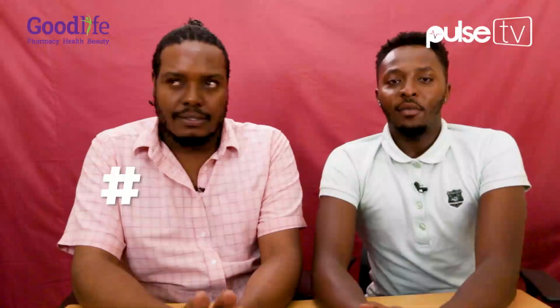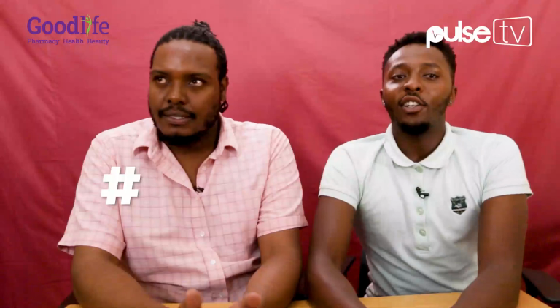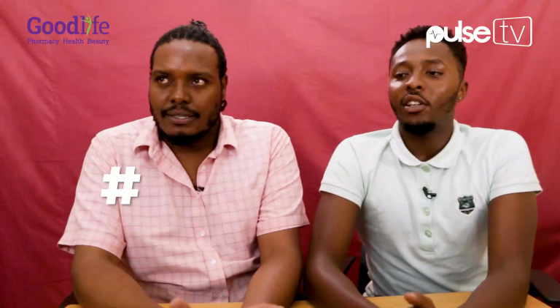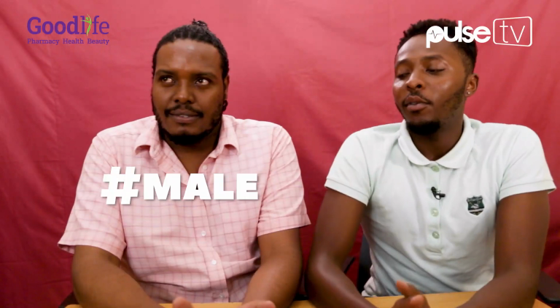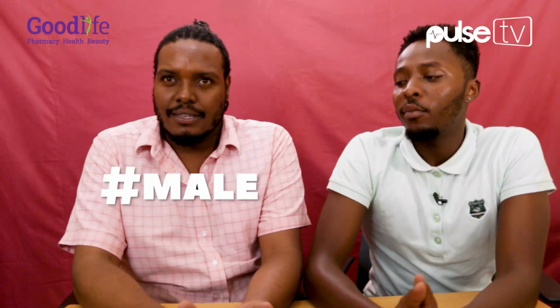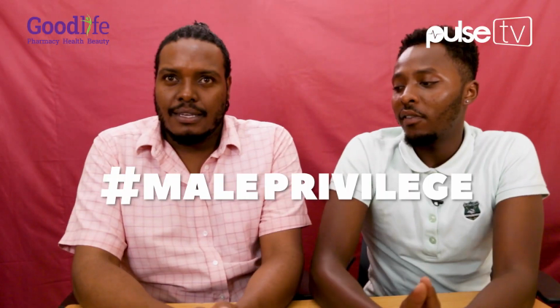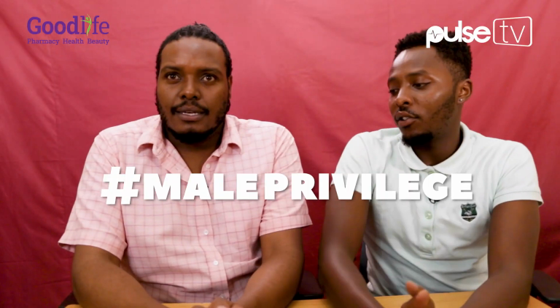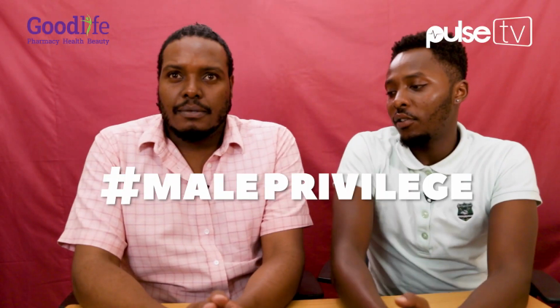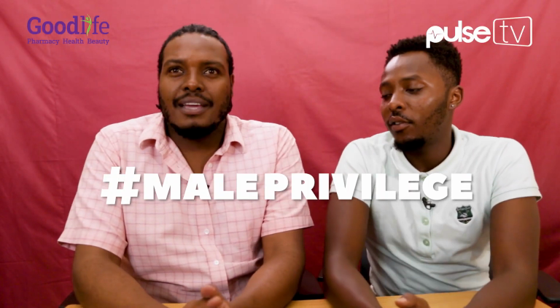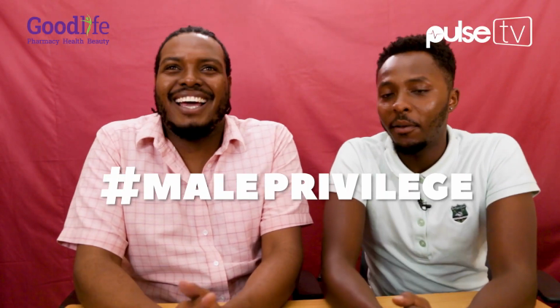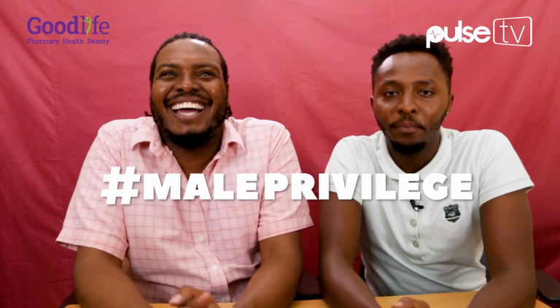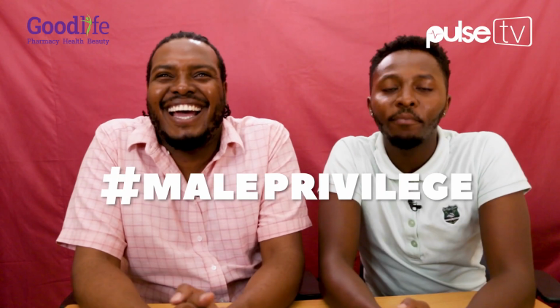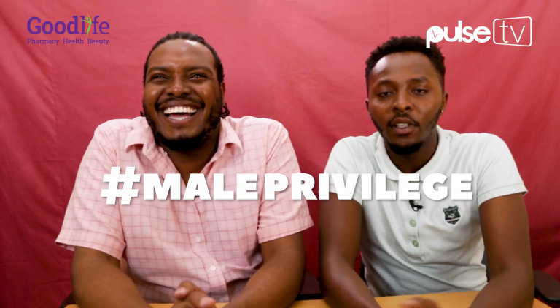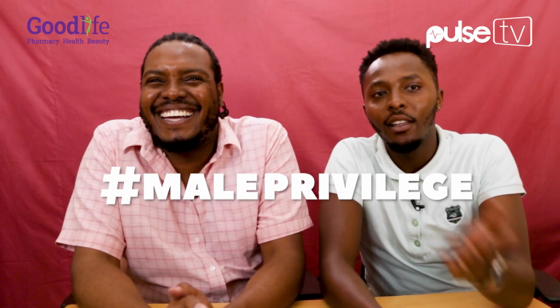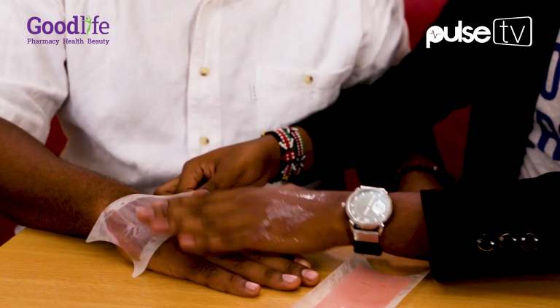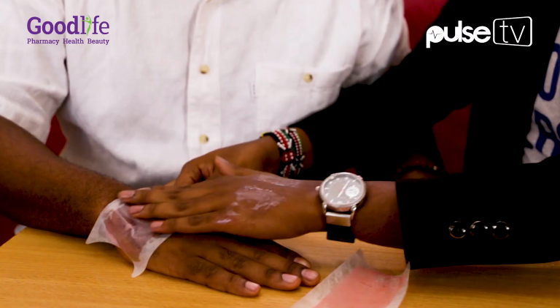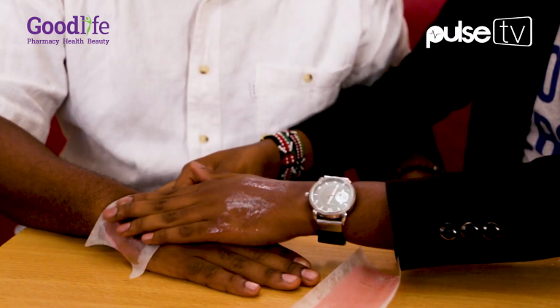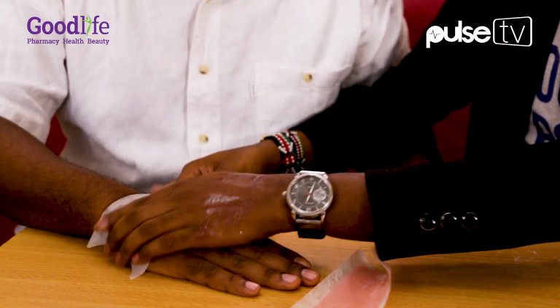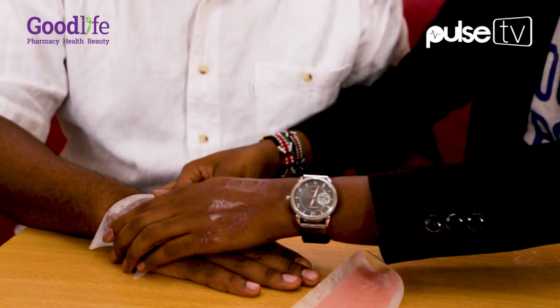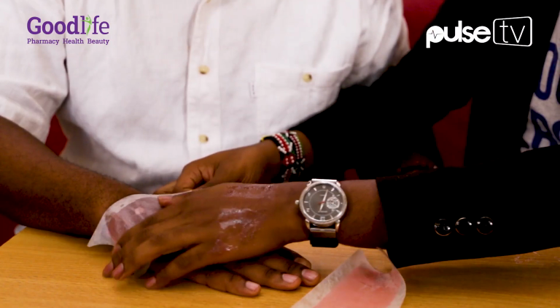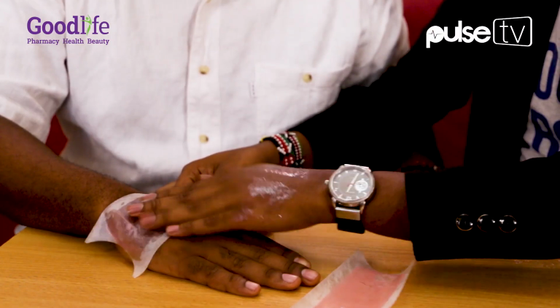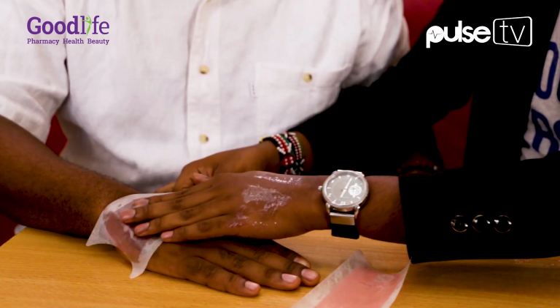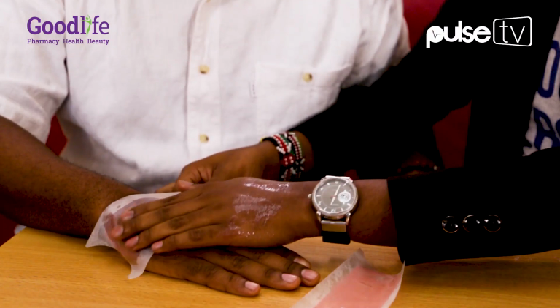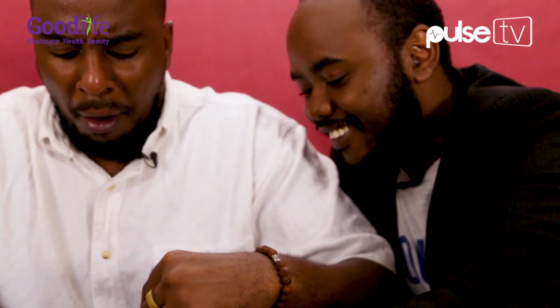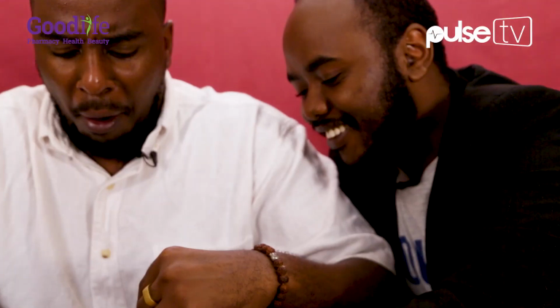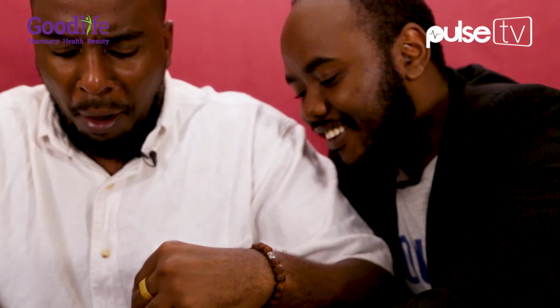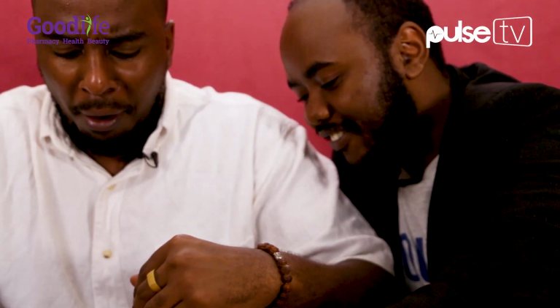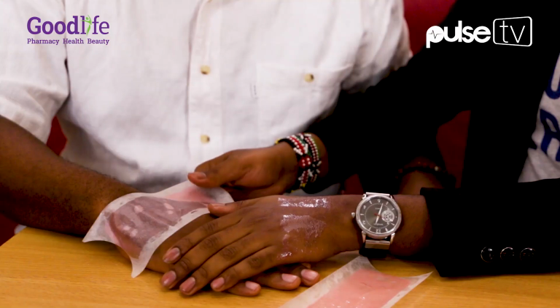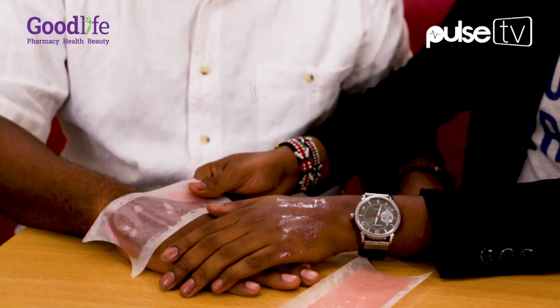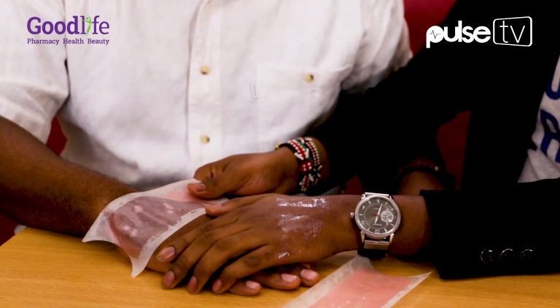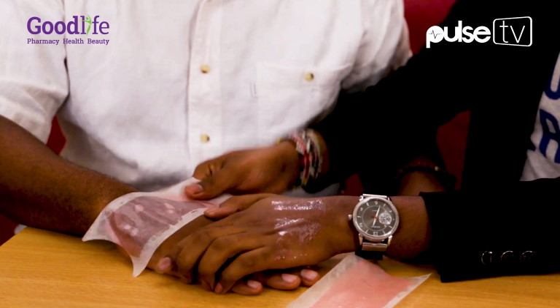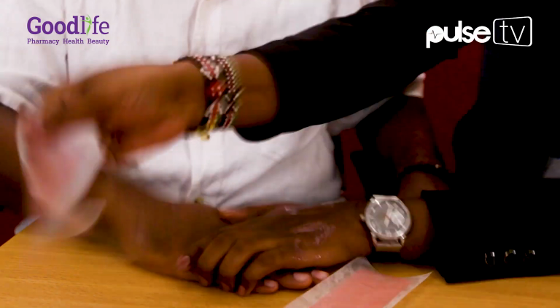Hashtag male privilege. Are you ready? One, two!